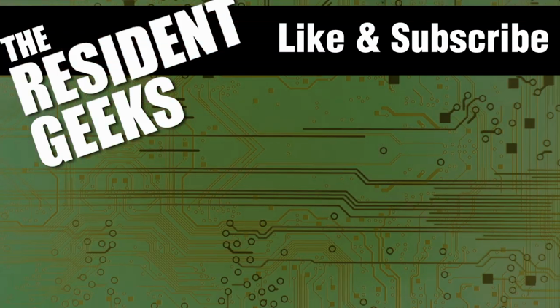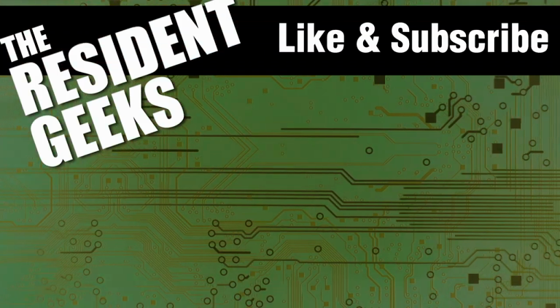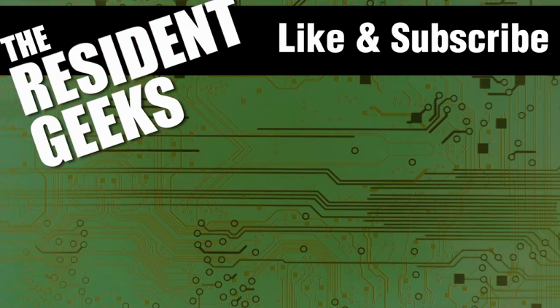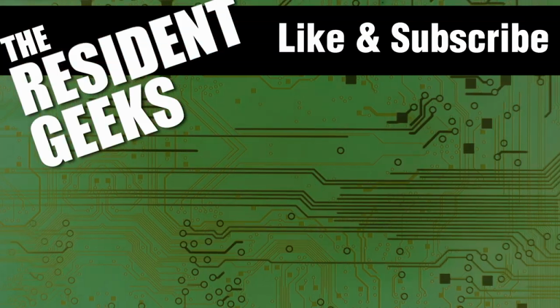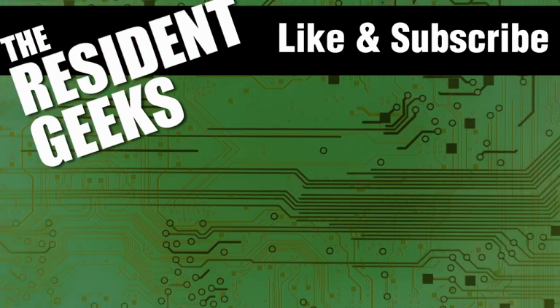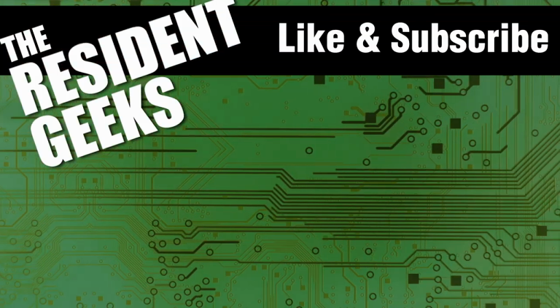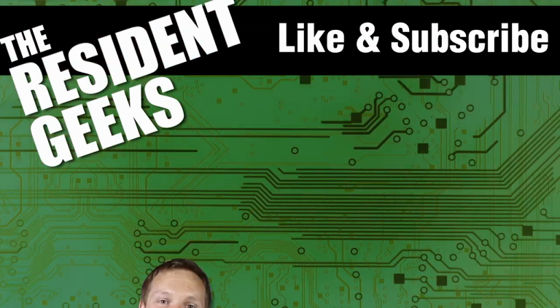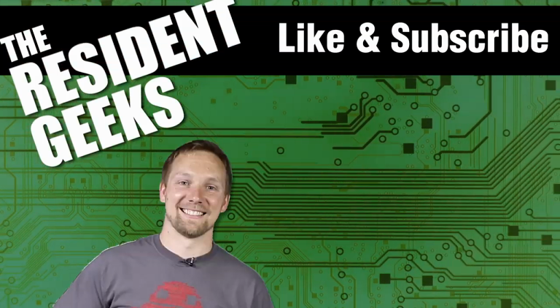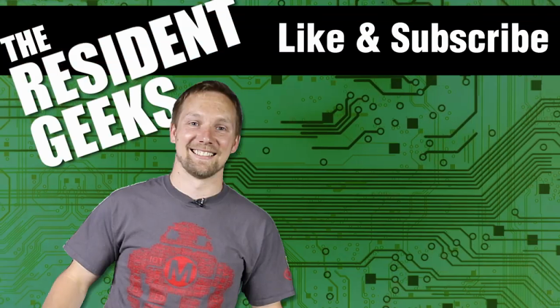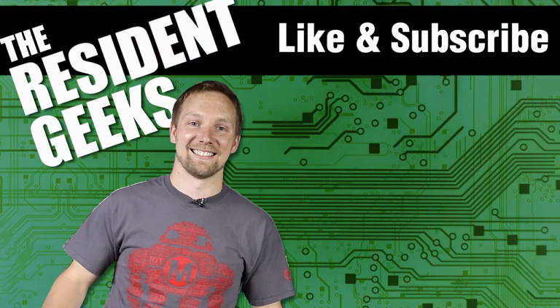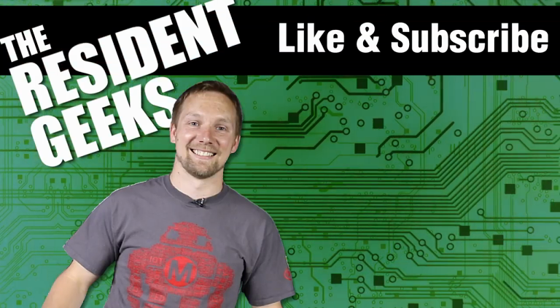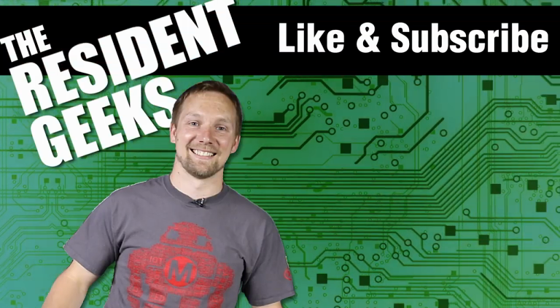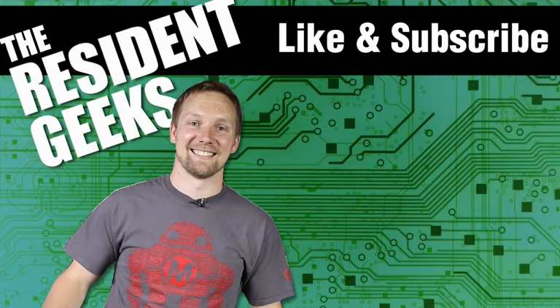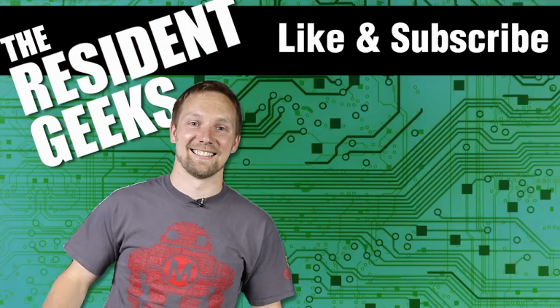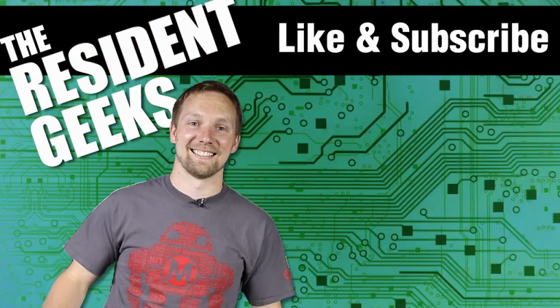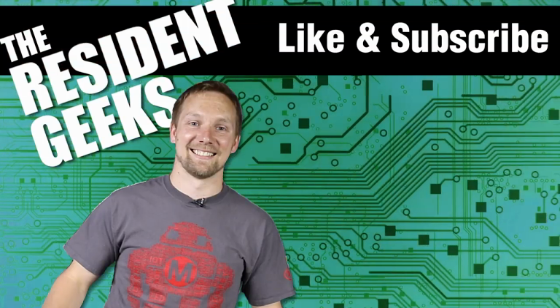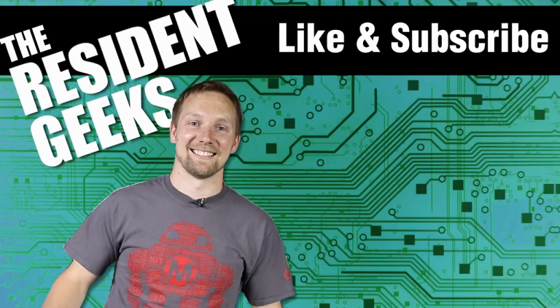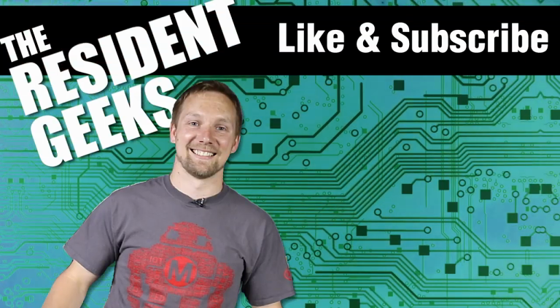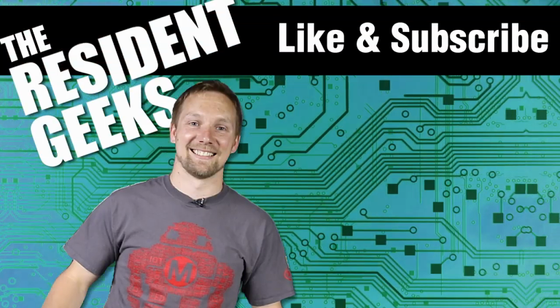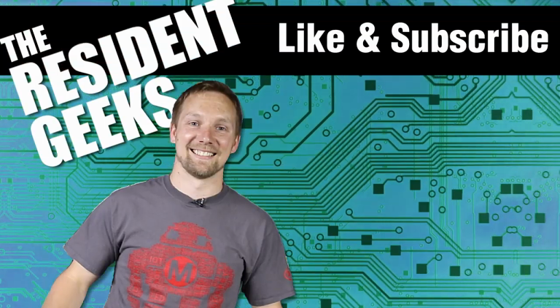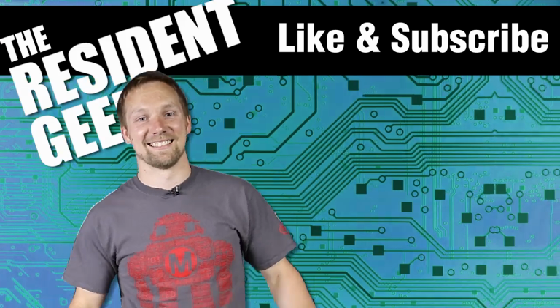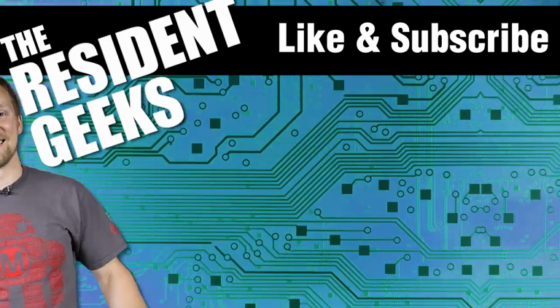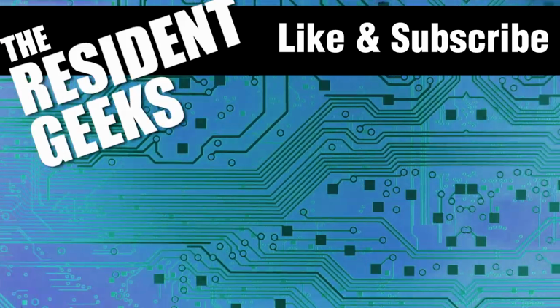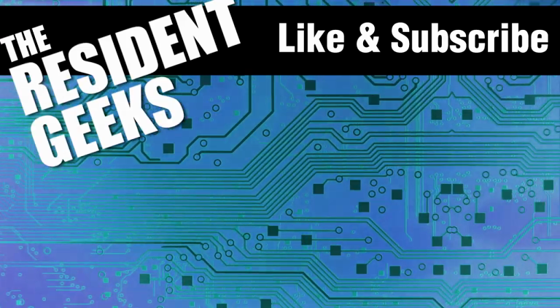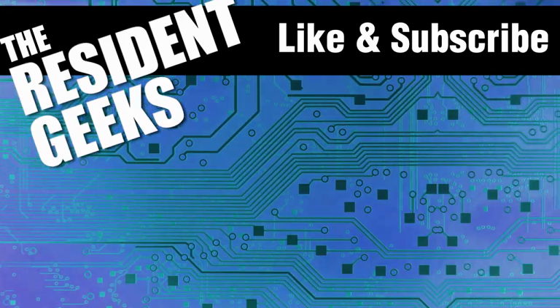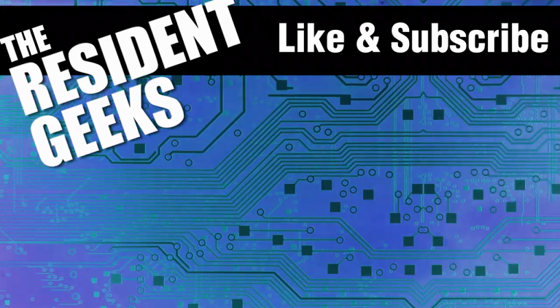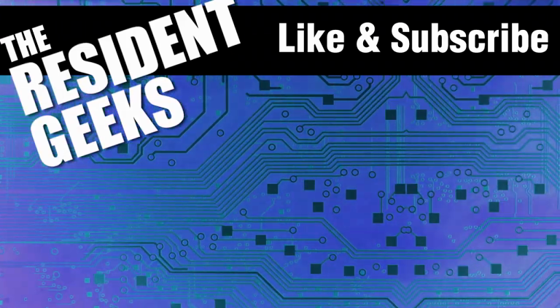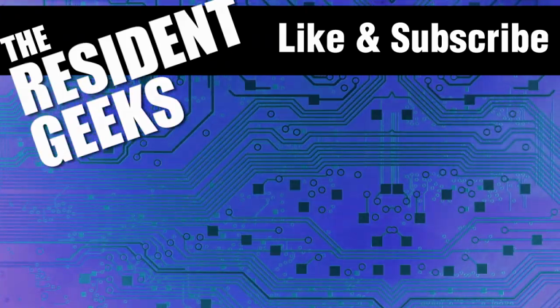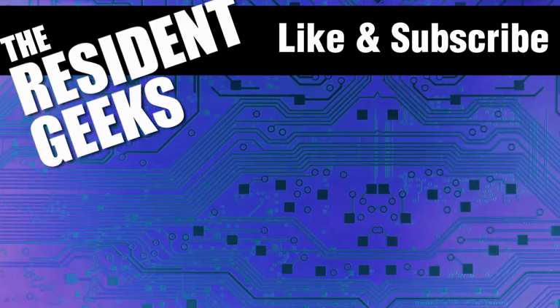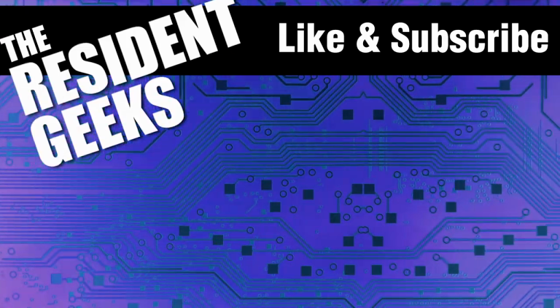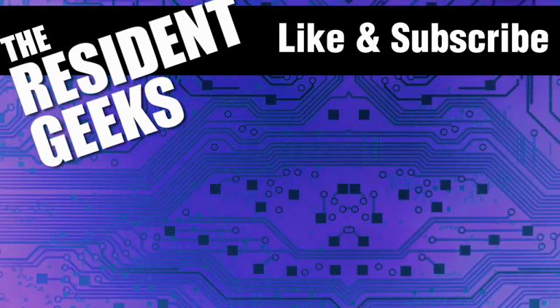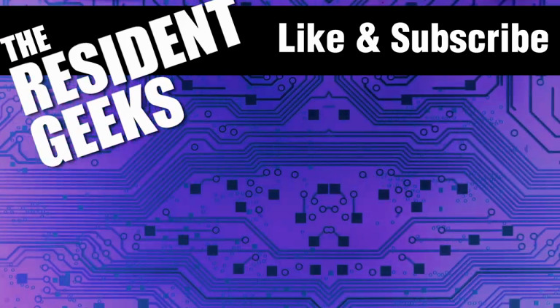Like this video? Want to learn more about other interesting projects from Digikey? Subscribe to our channel!